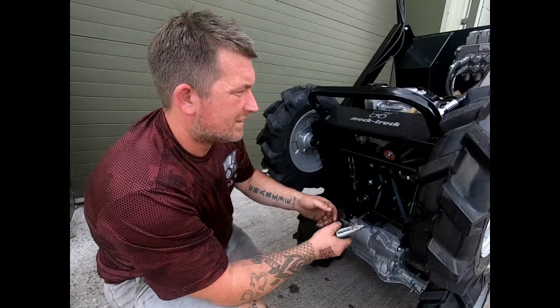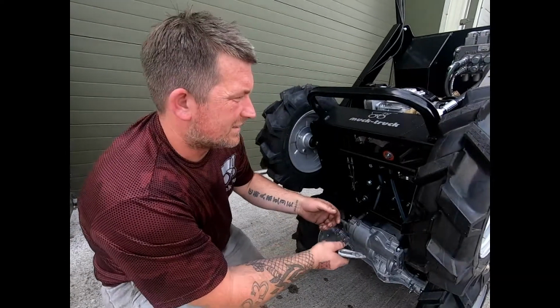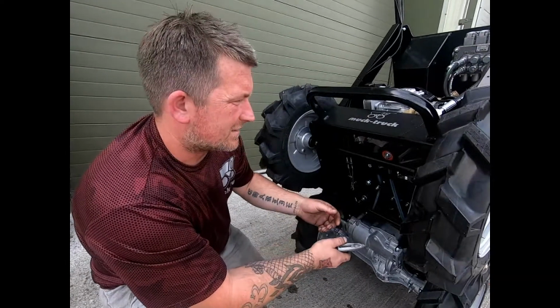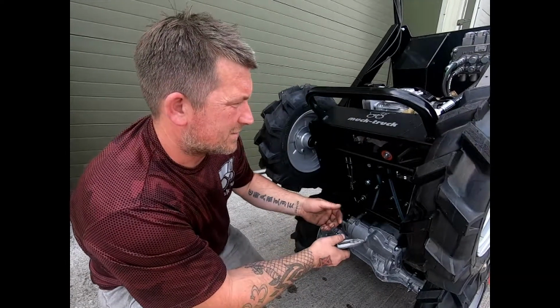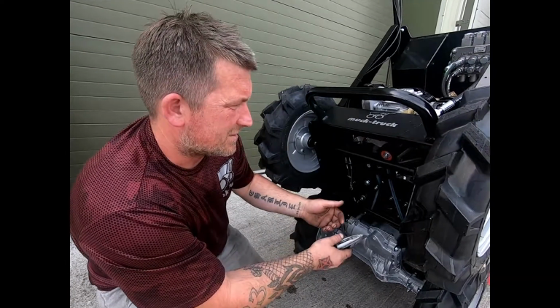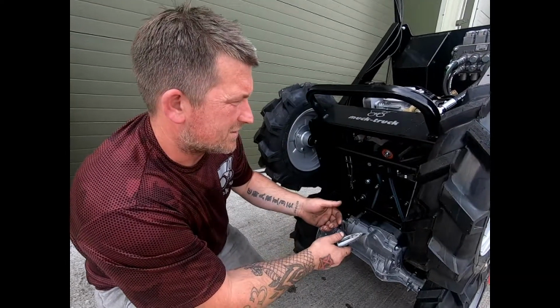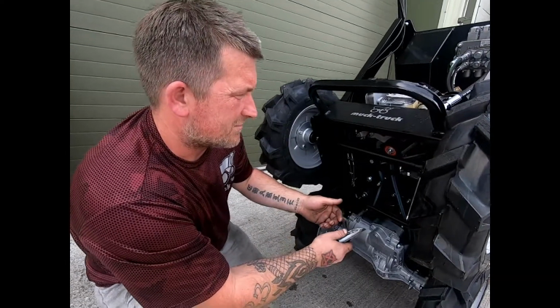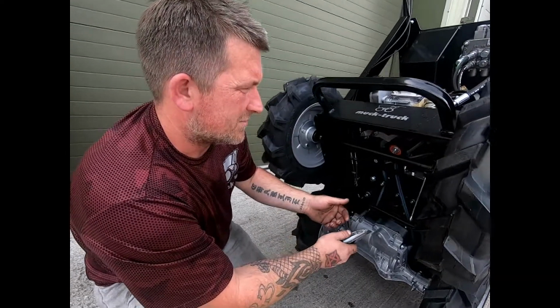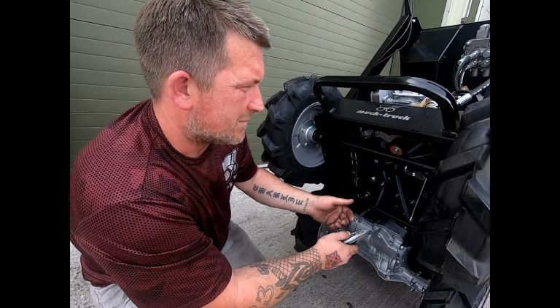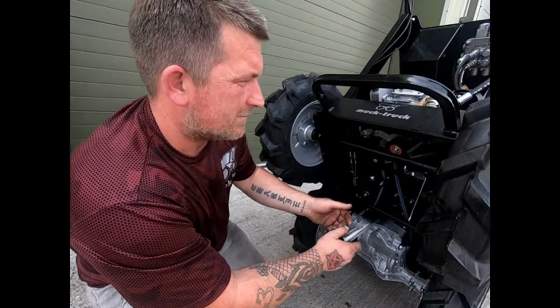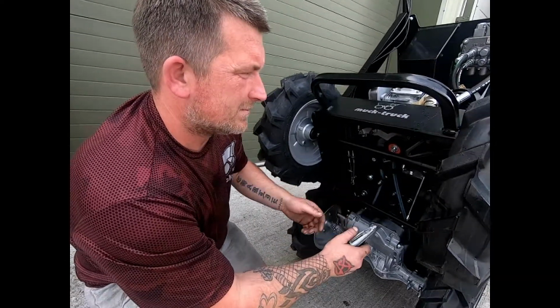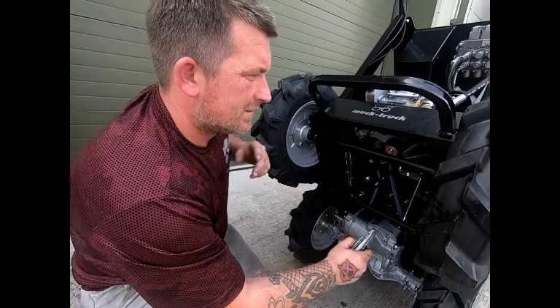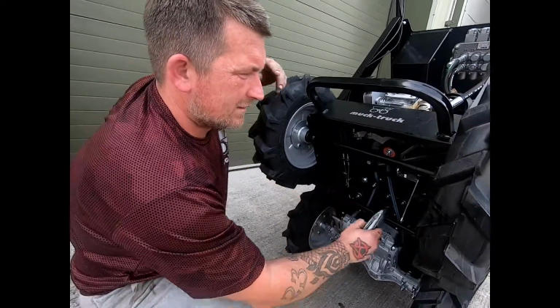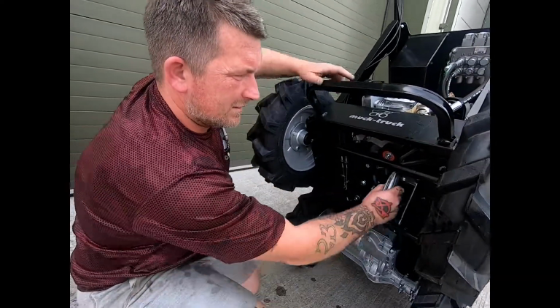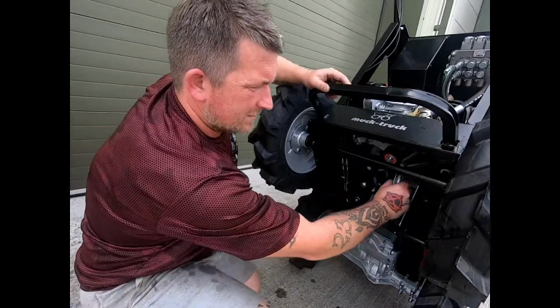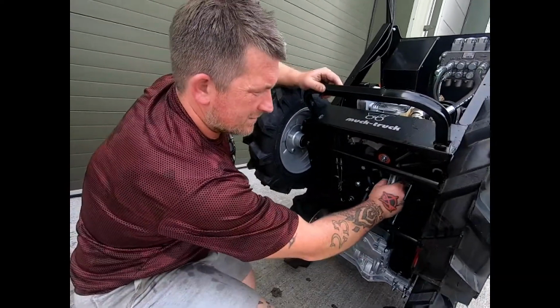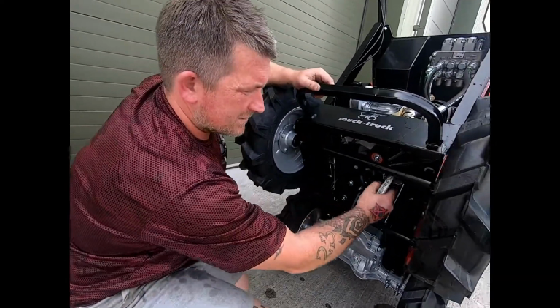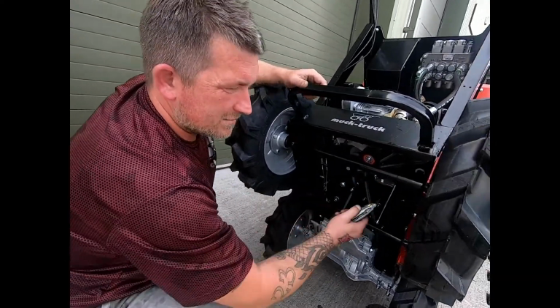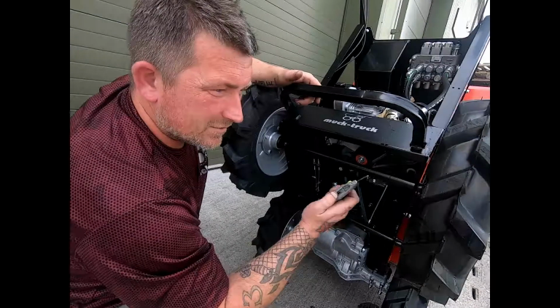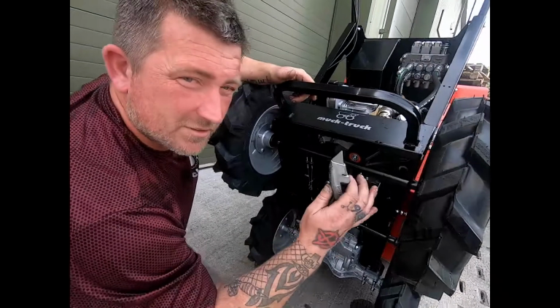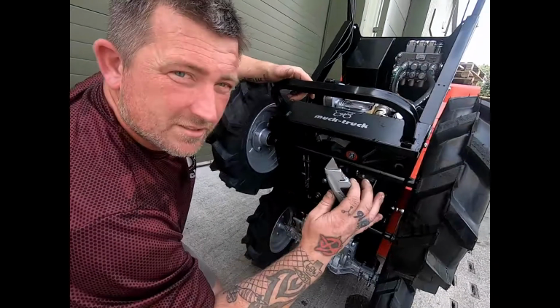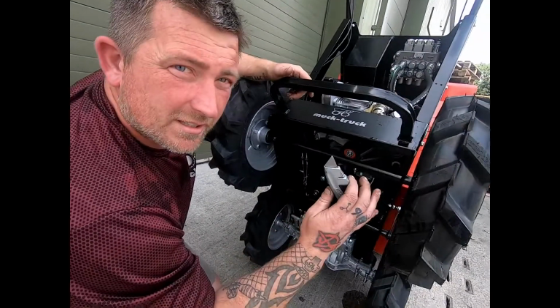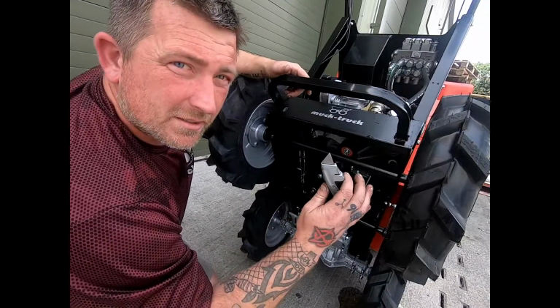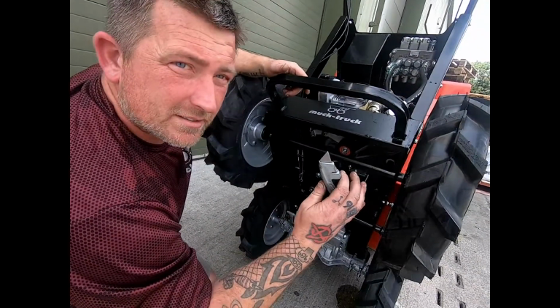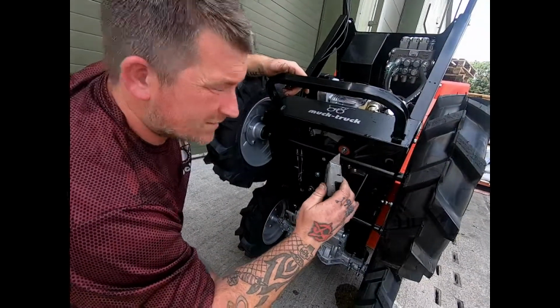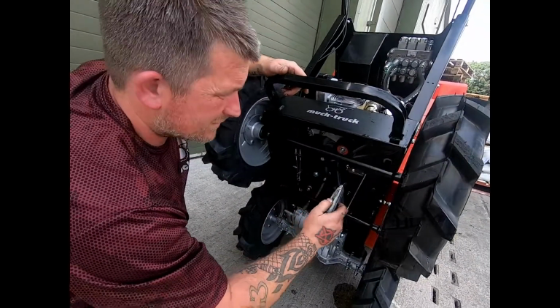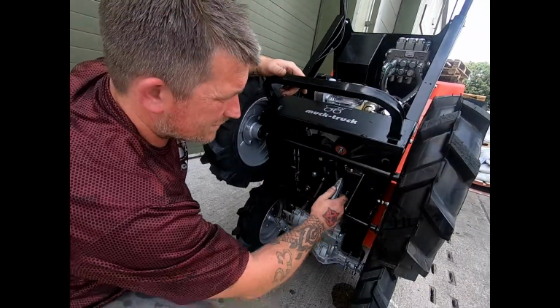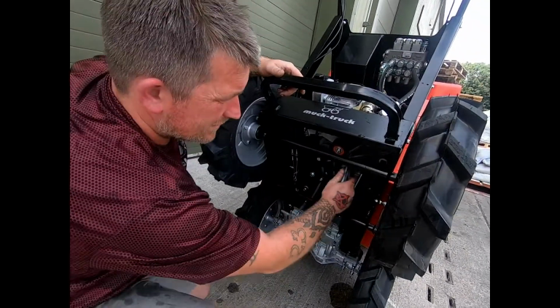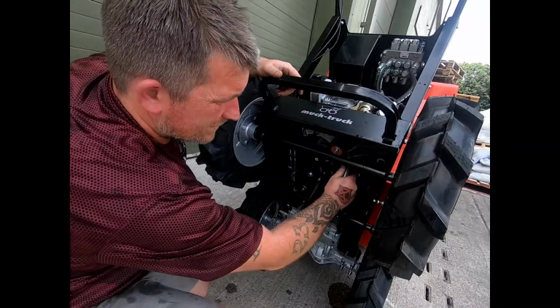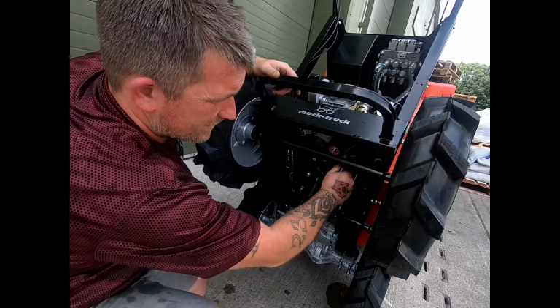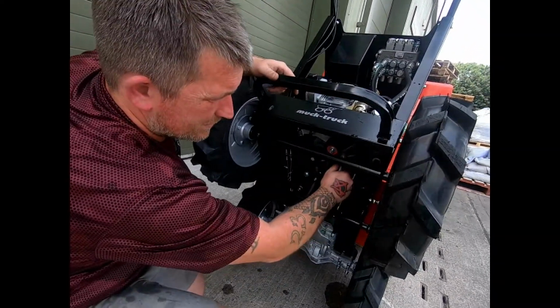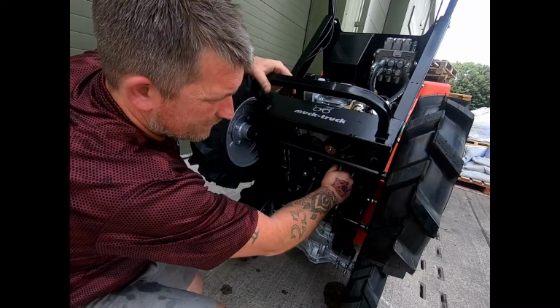The next thing we need to do is to remove the belt. Using the Stanley blade, cut the belt.